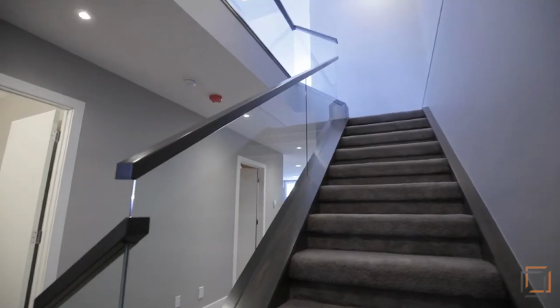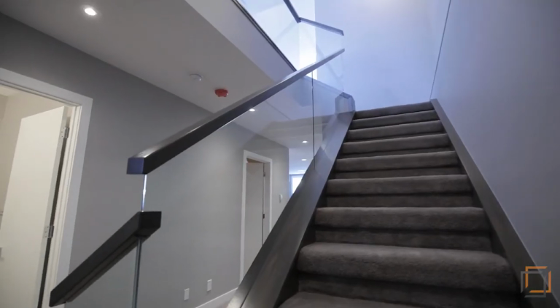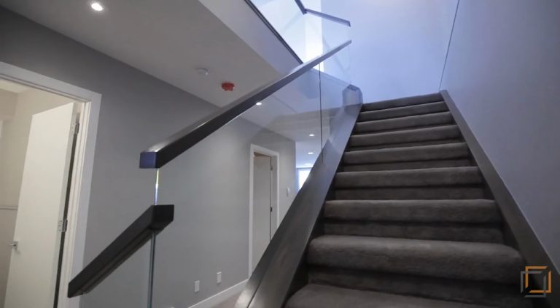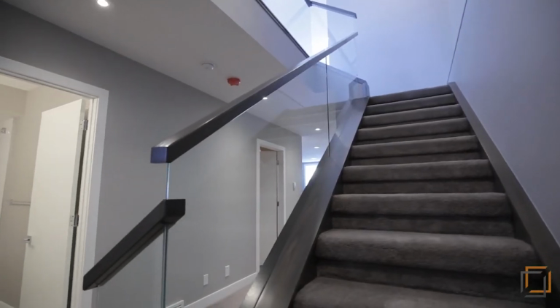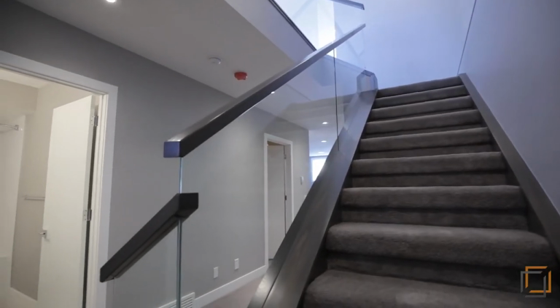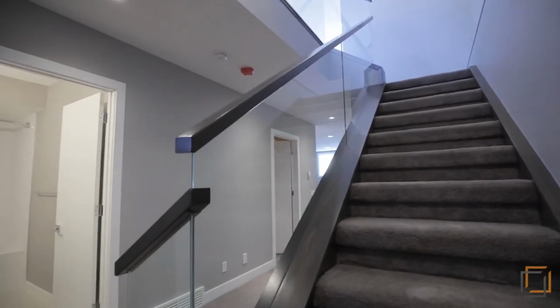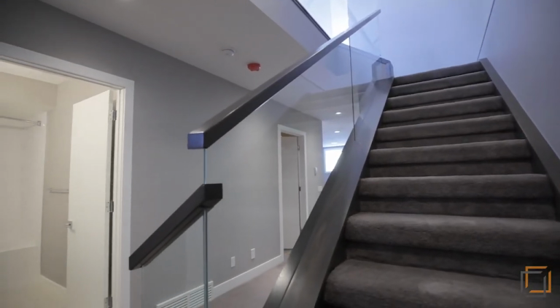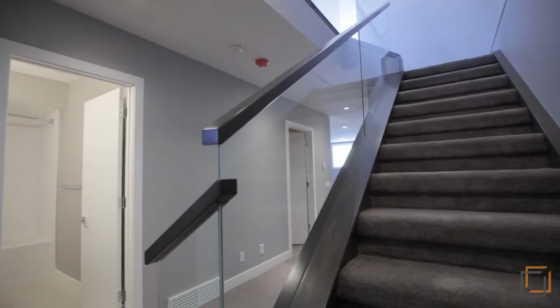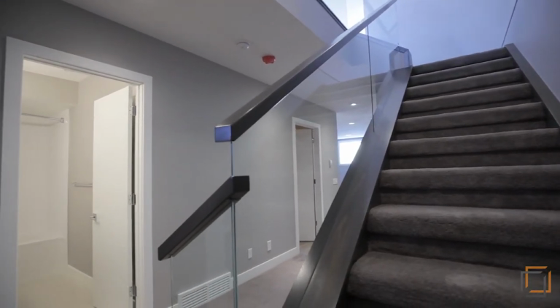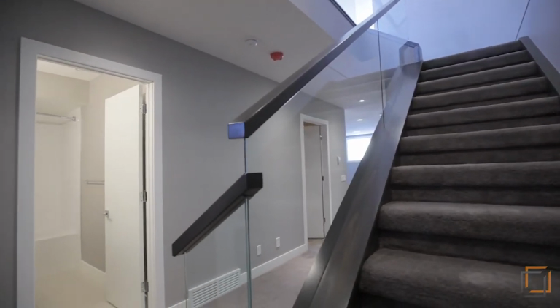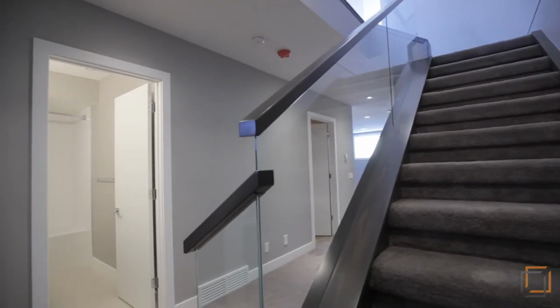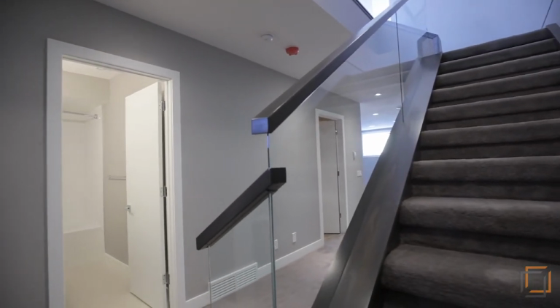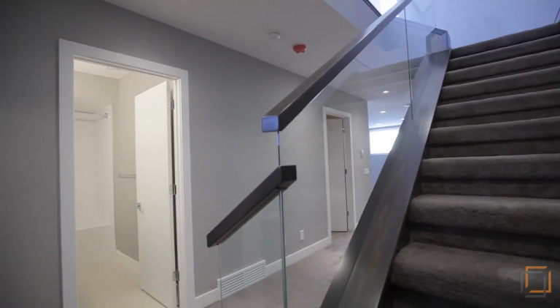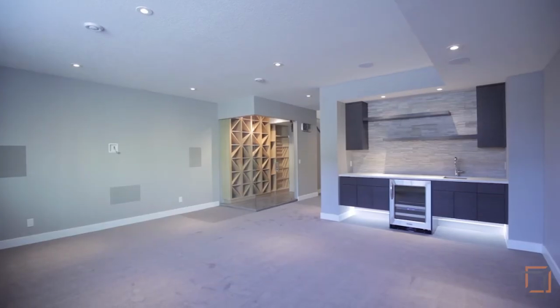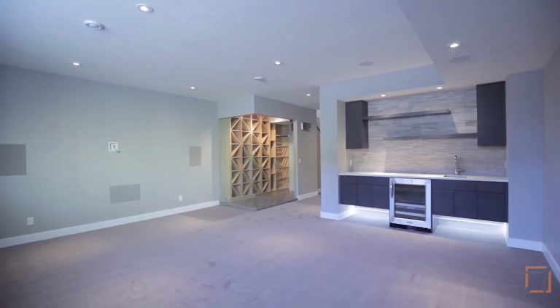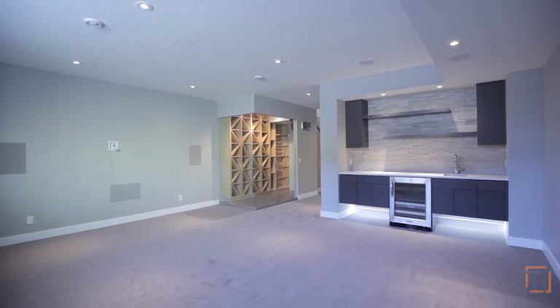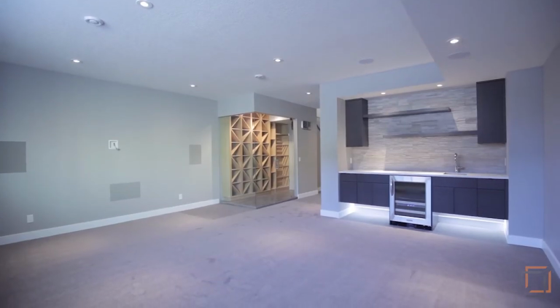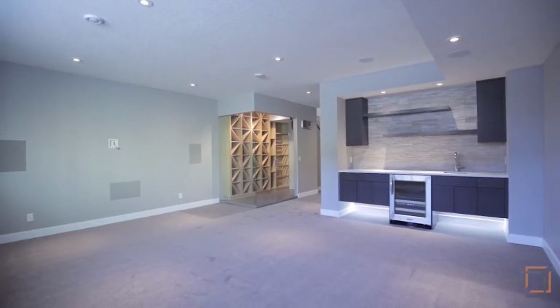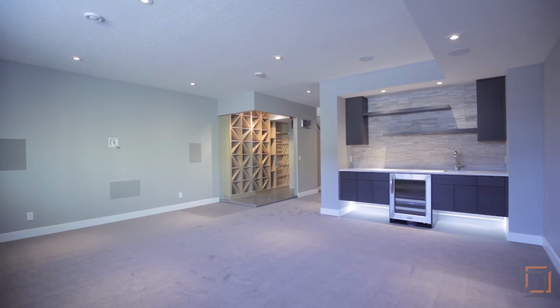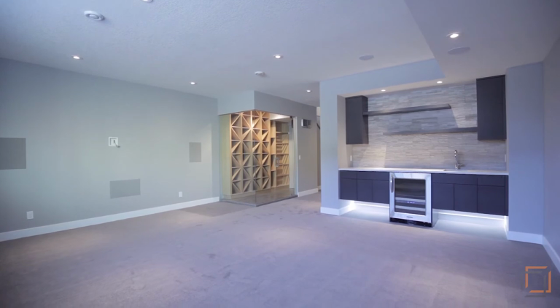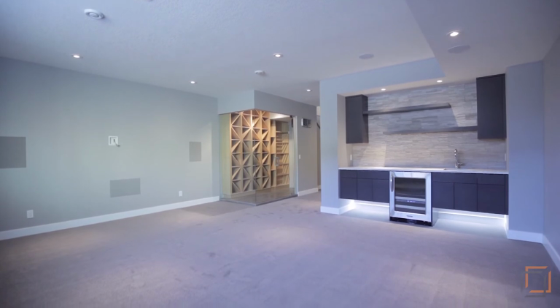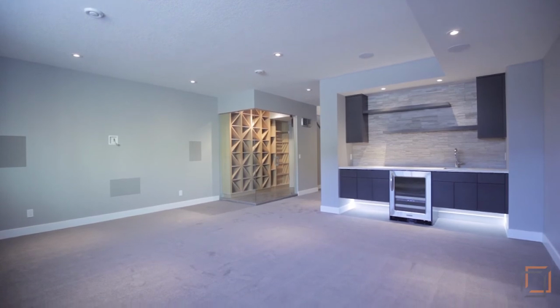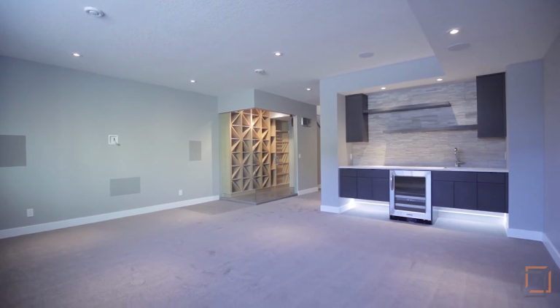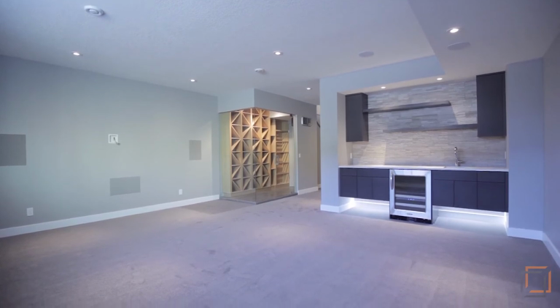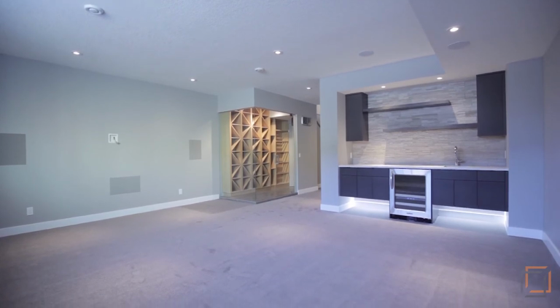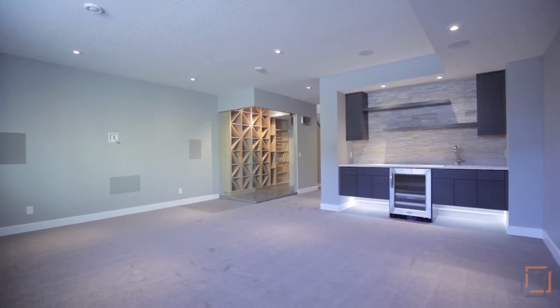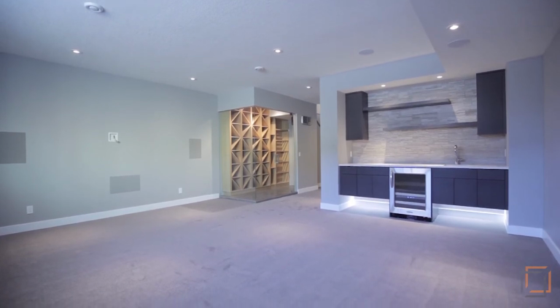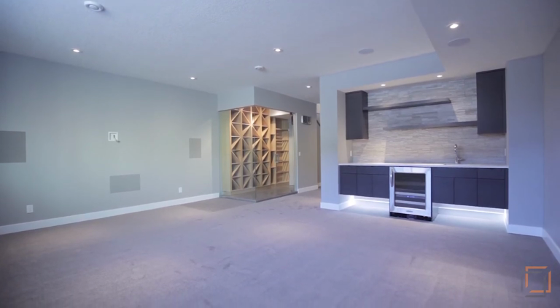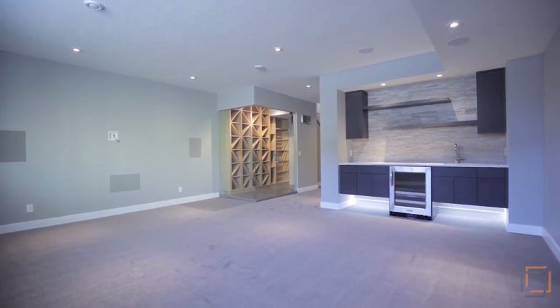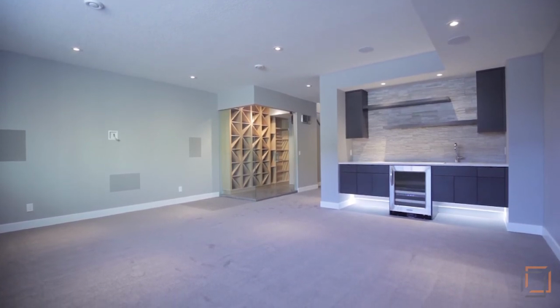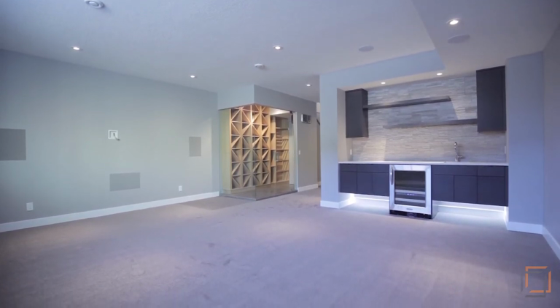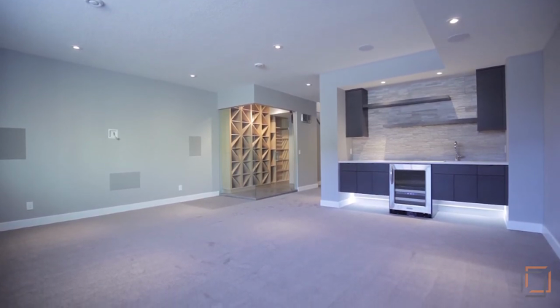Entertain guests downstairs in the fully developed basement where you'll want to choose wine from your White Oak temperature-controlled wine room.